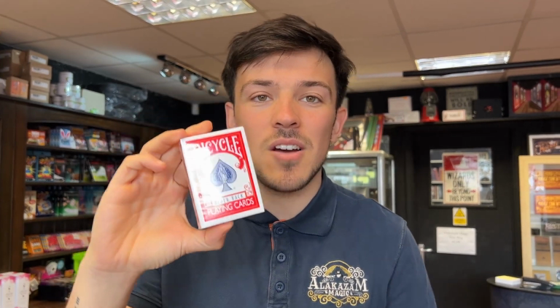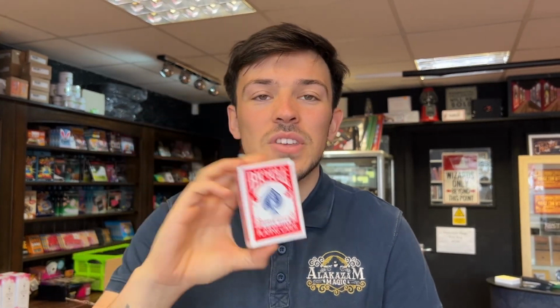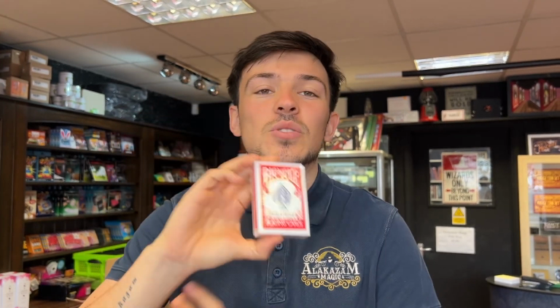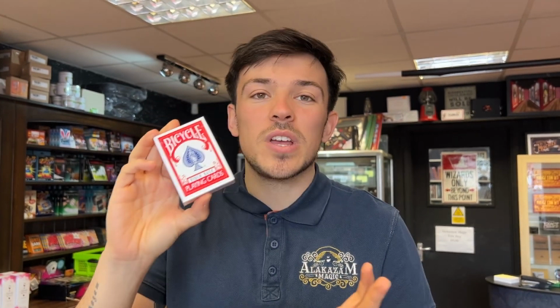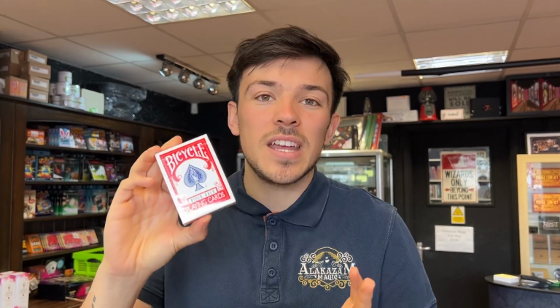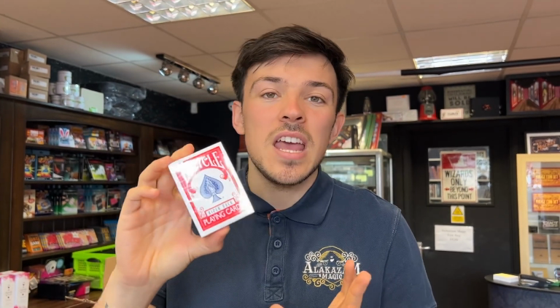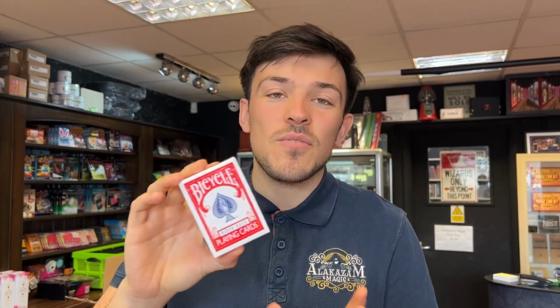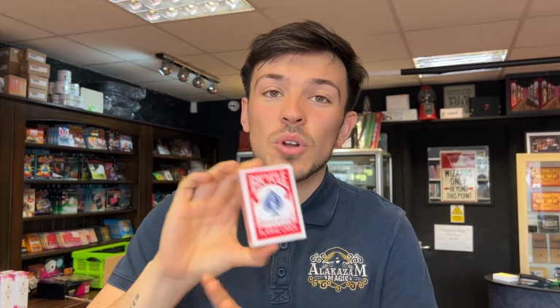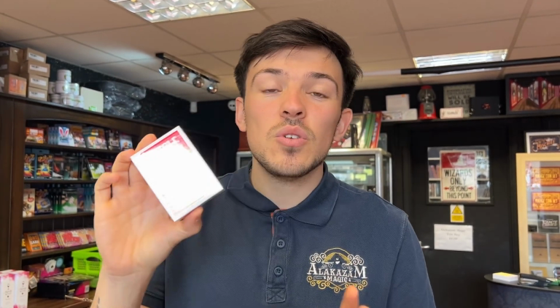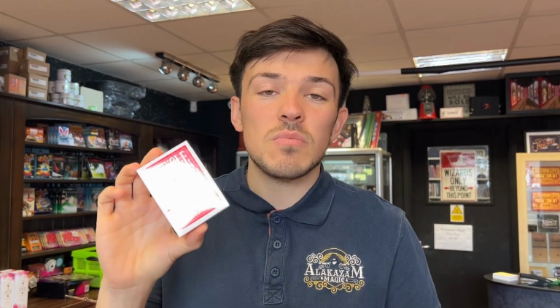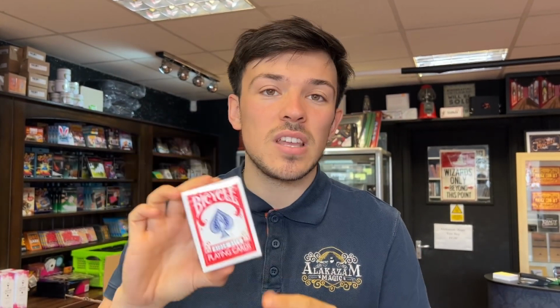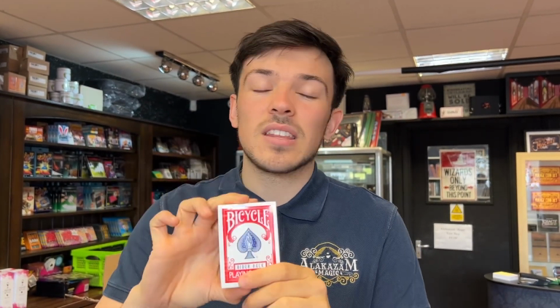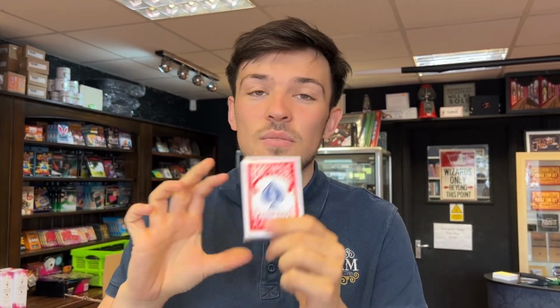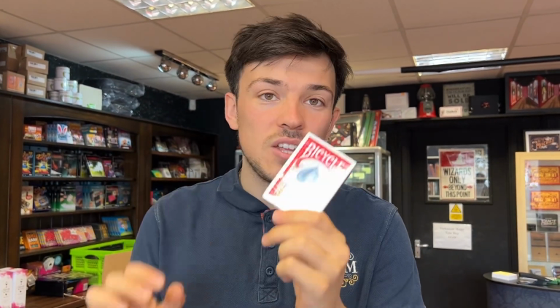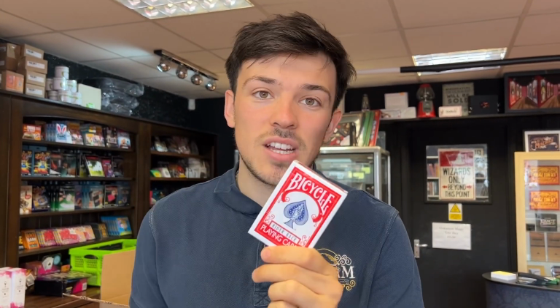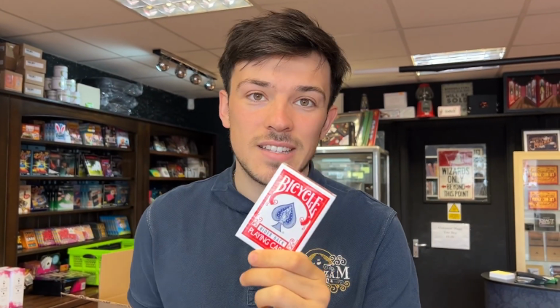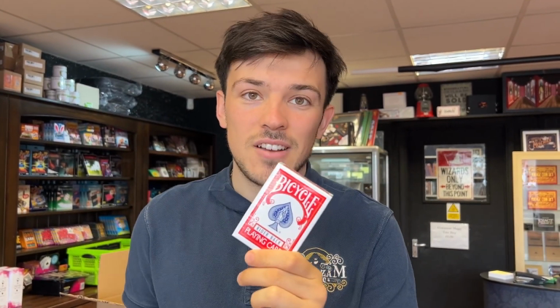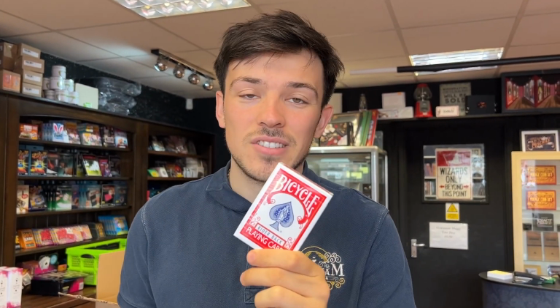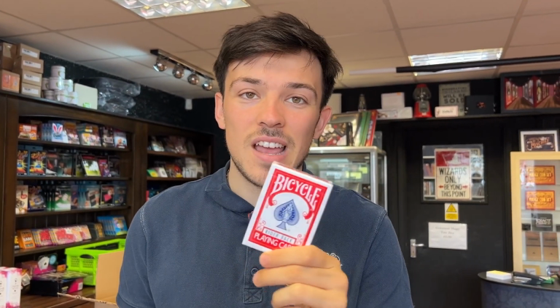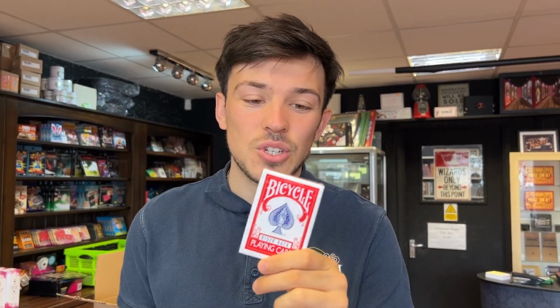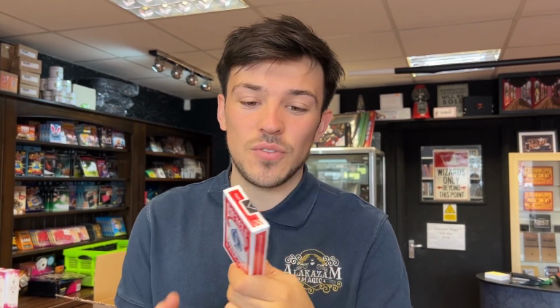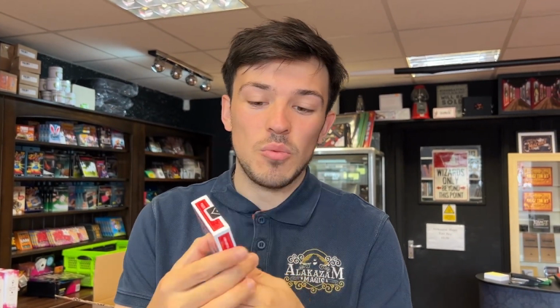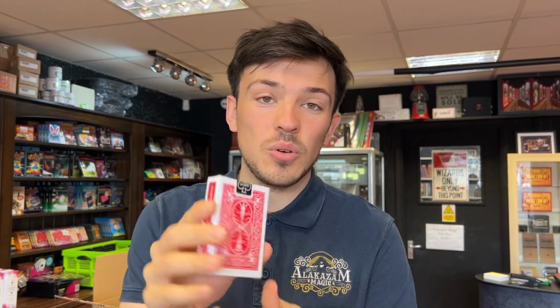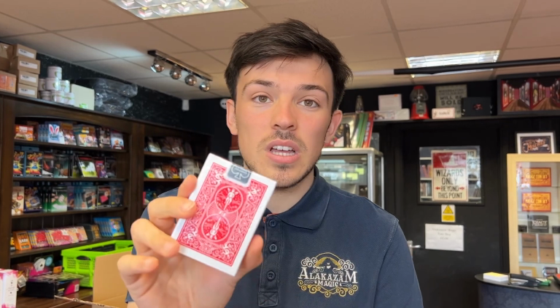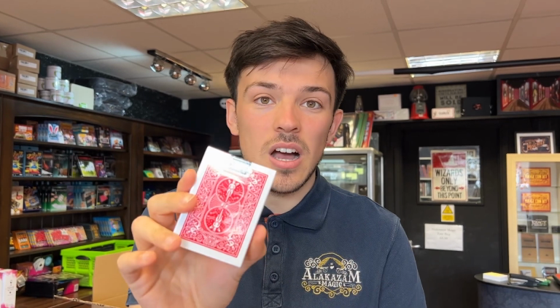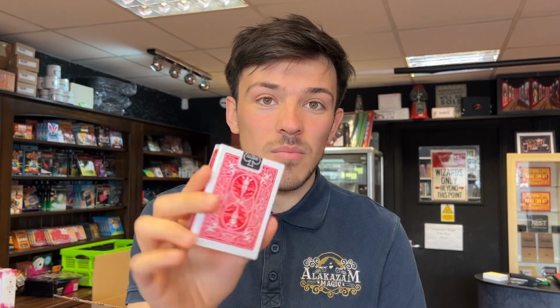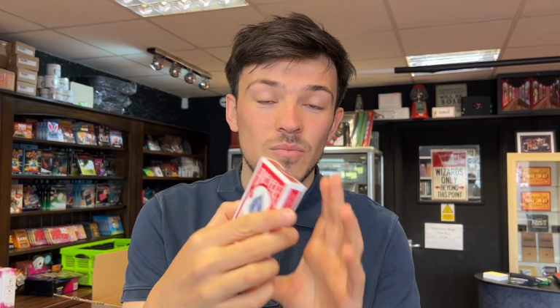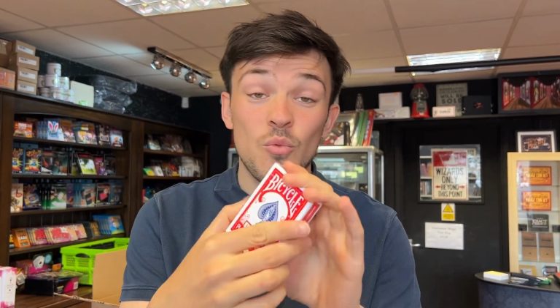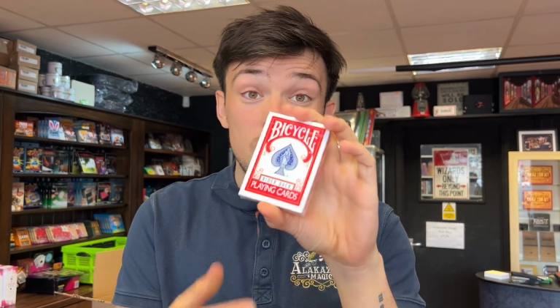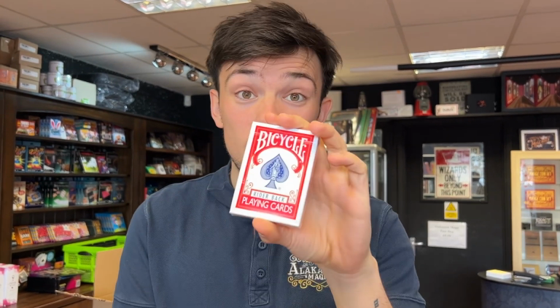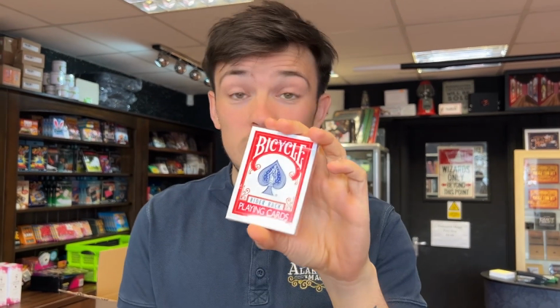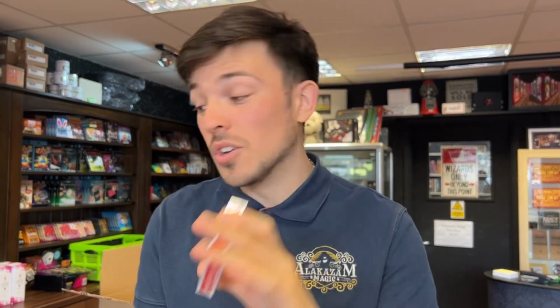Then we've got more of the Ultimate Marked Deck. This is wicked. If you want to use a Marked Deck, definitely check these out because they are just phenomenal. Really, really good.